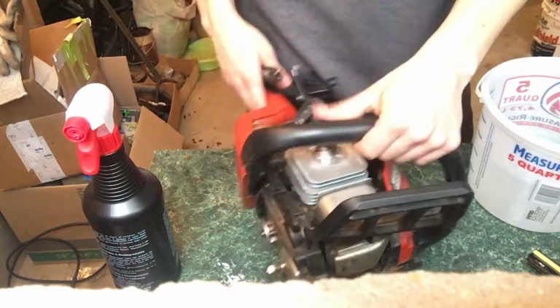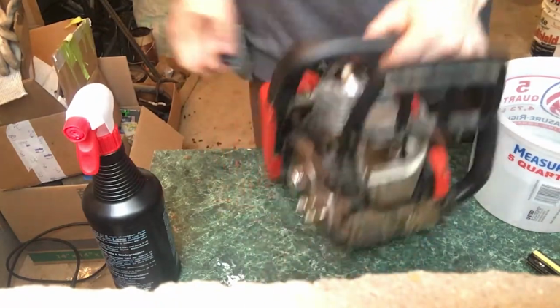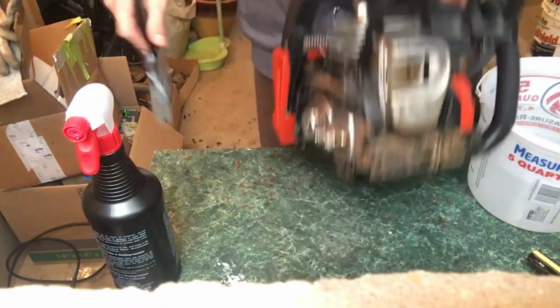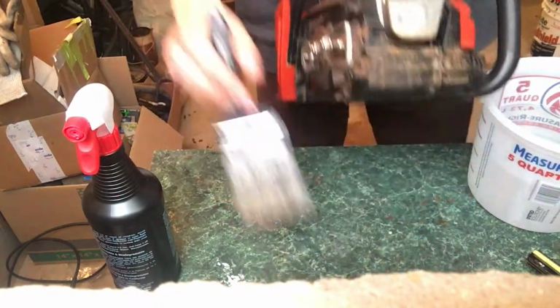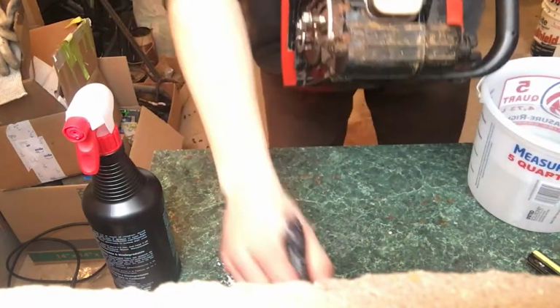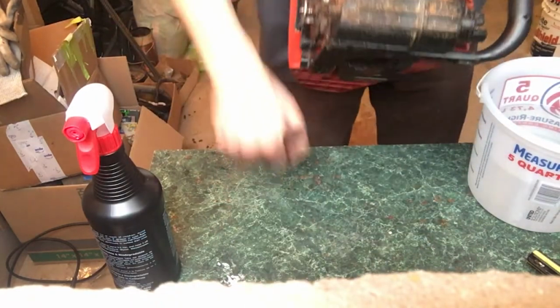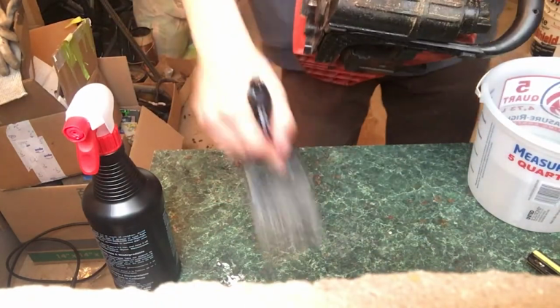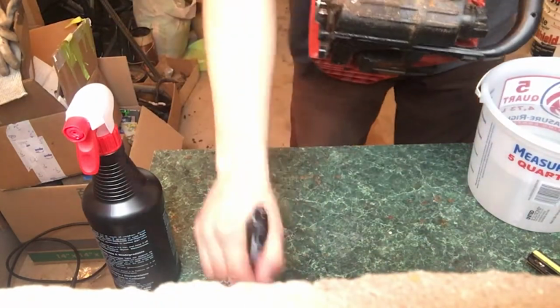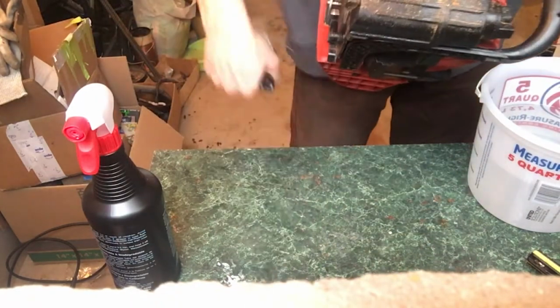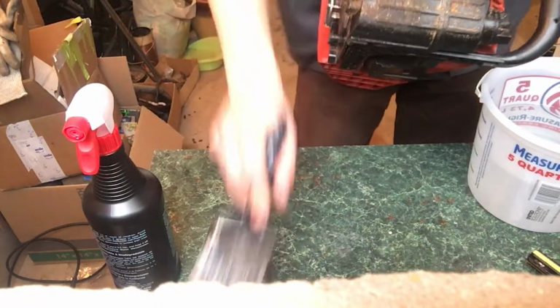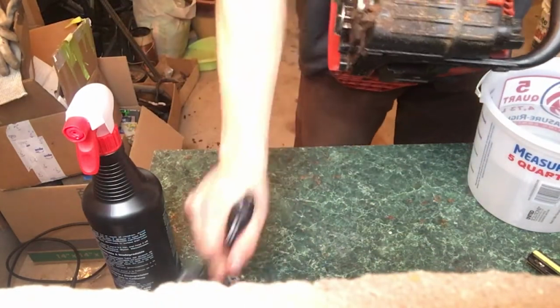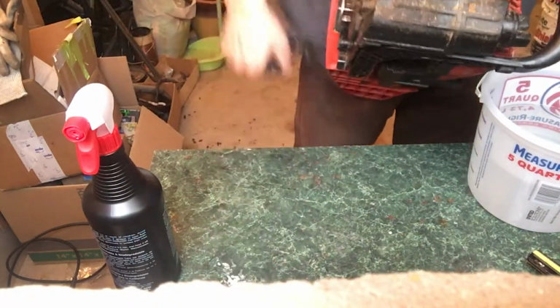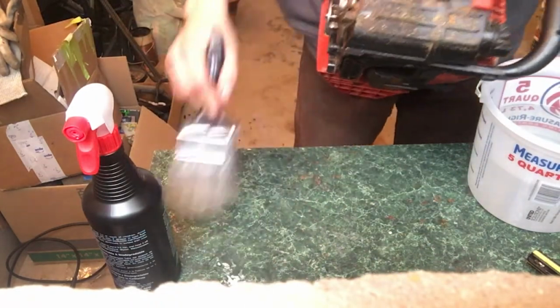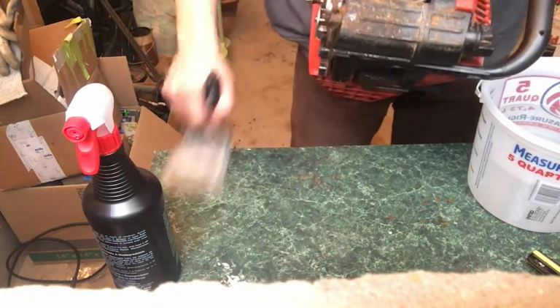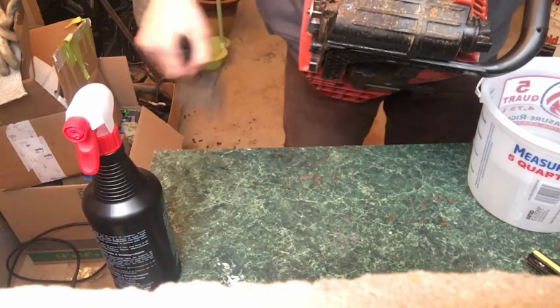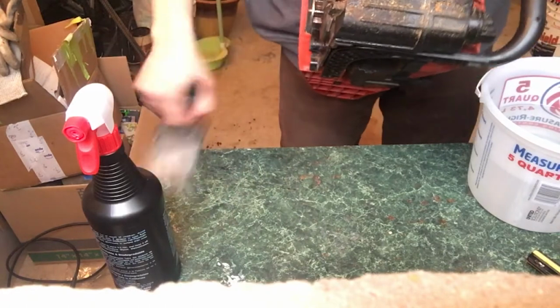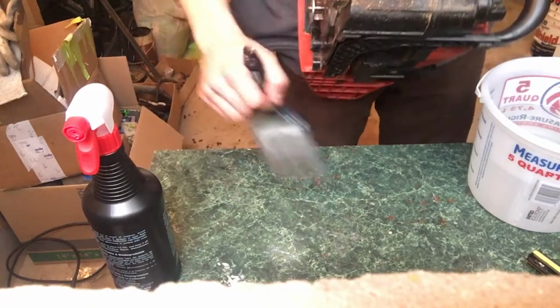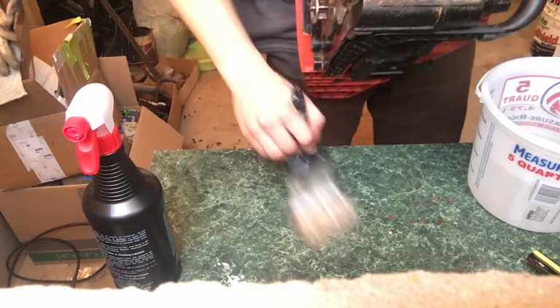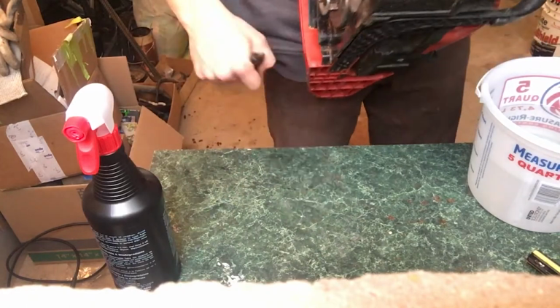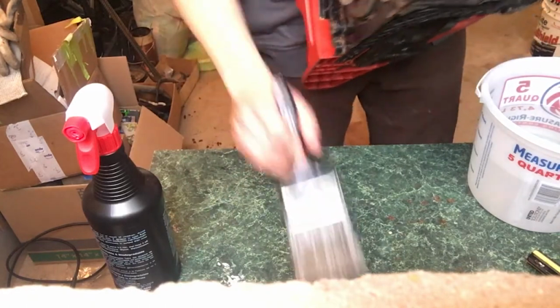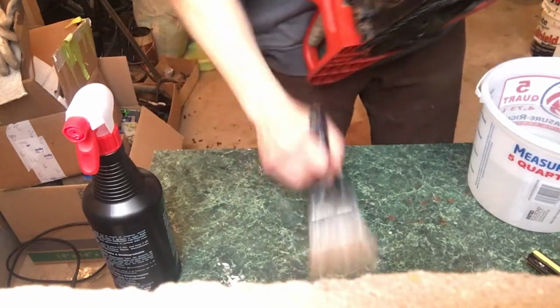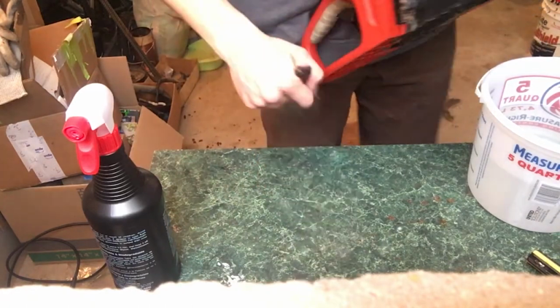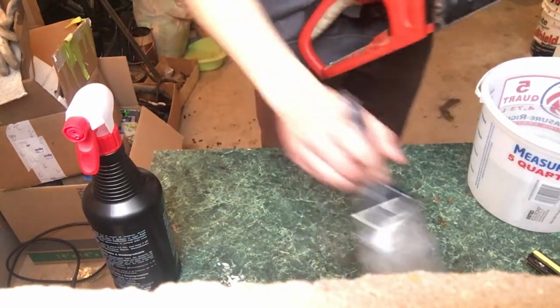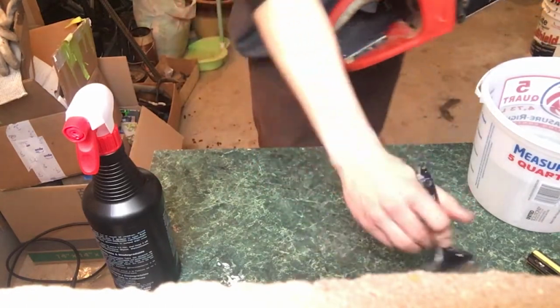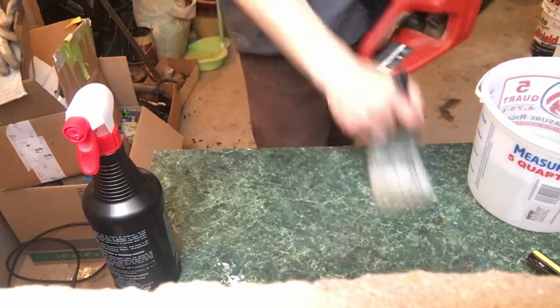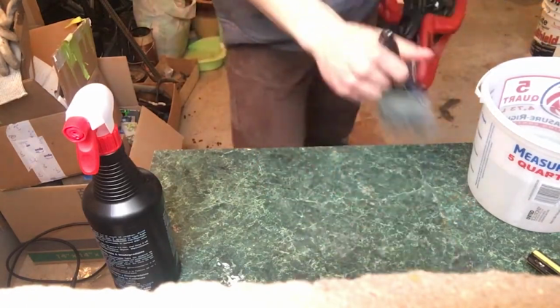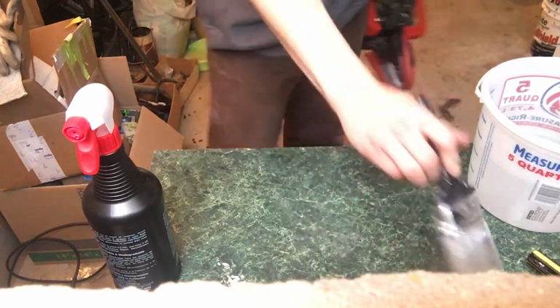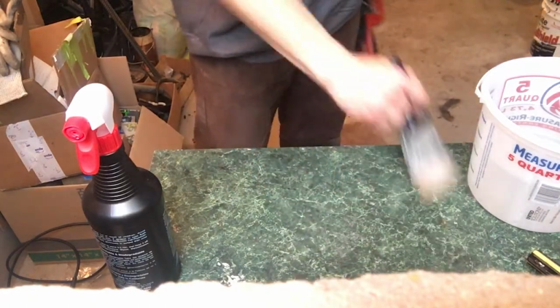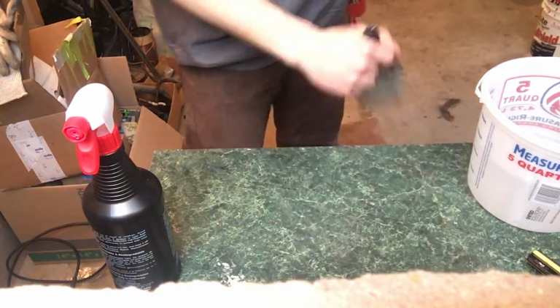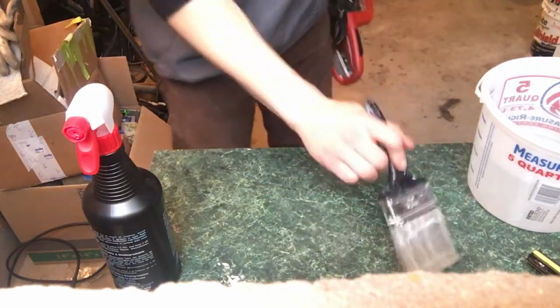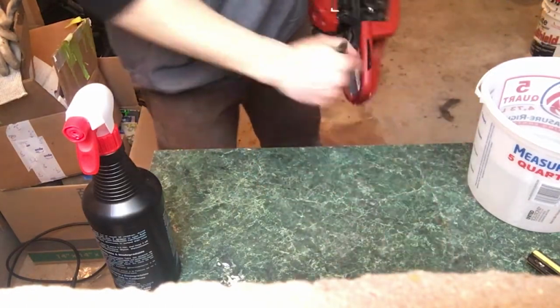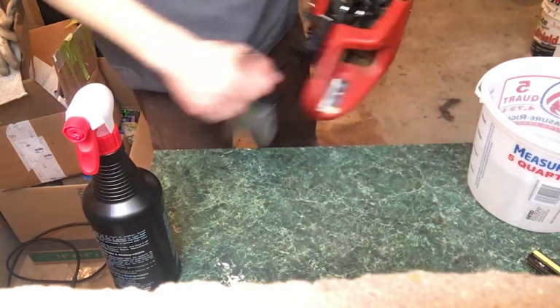I'll get all this dirt off the working table to keep the working space clean. The floor will be swept later.